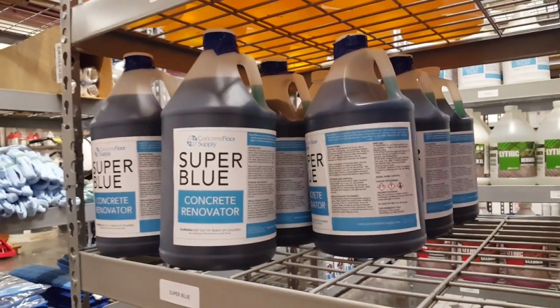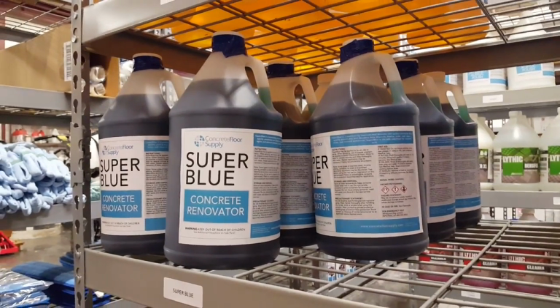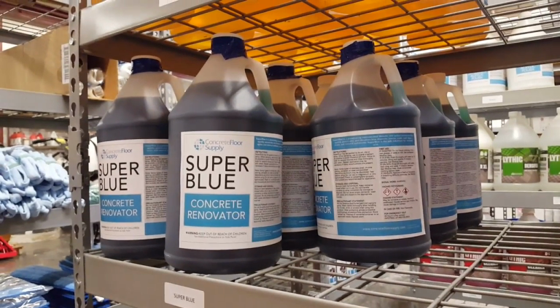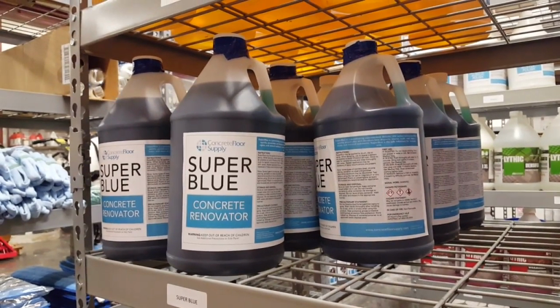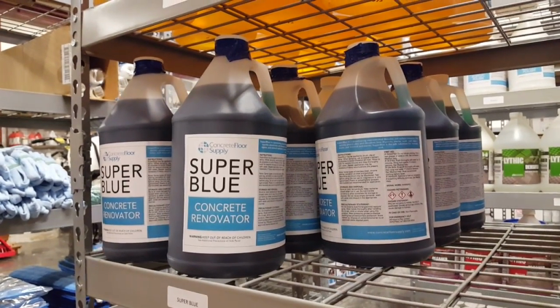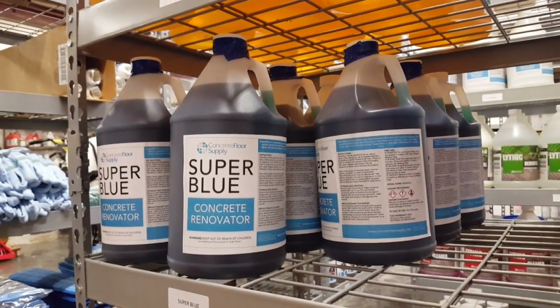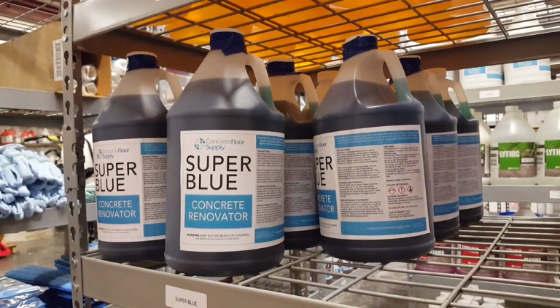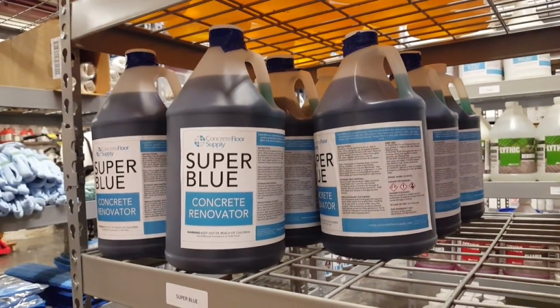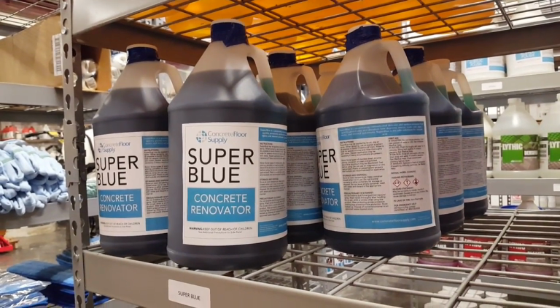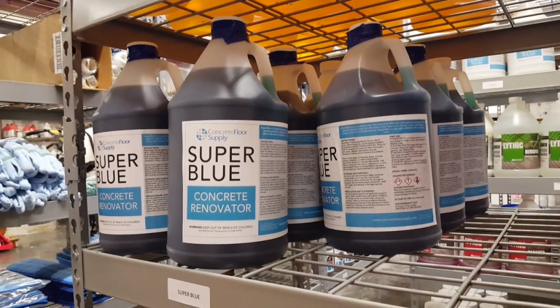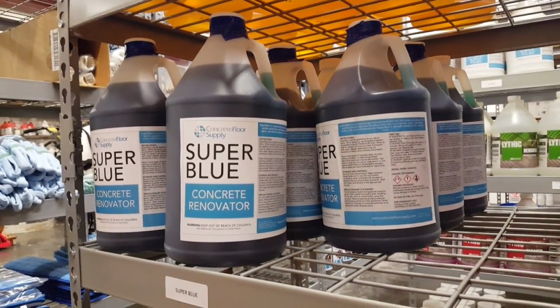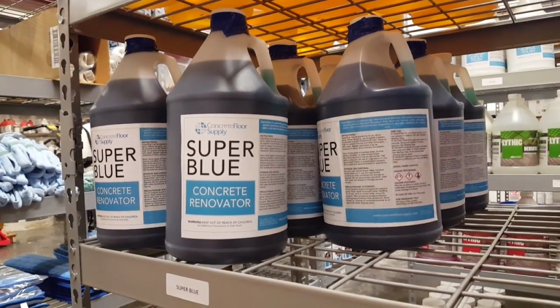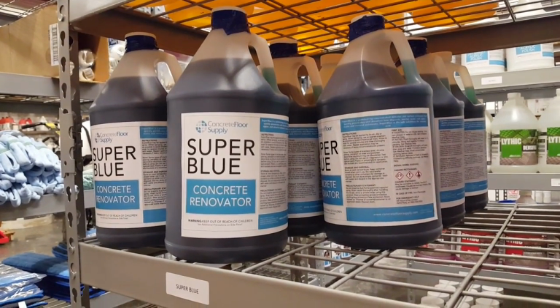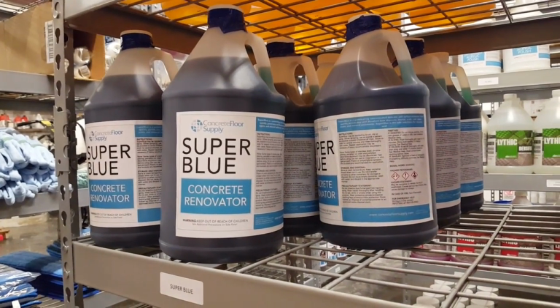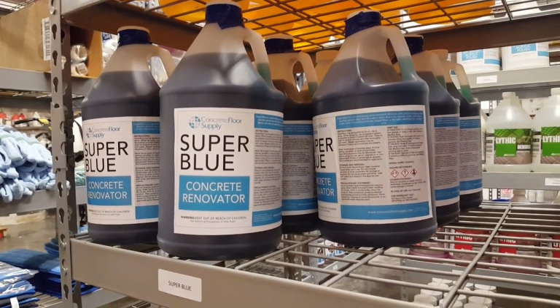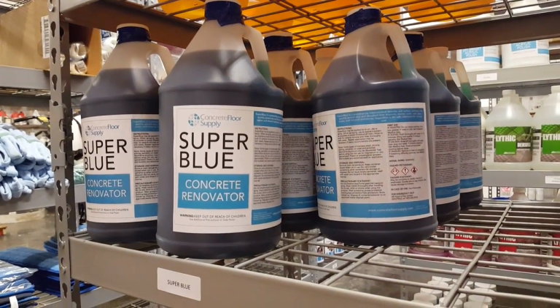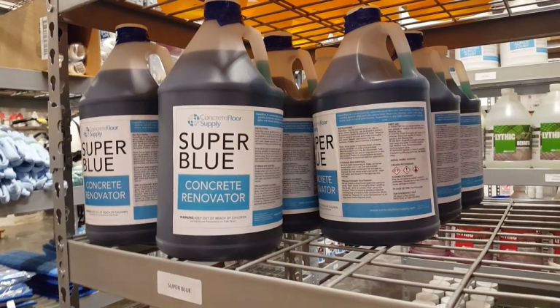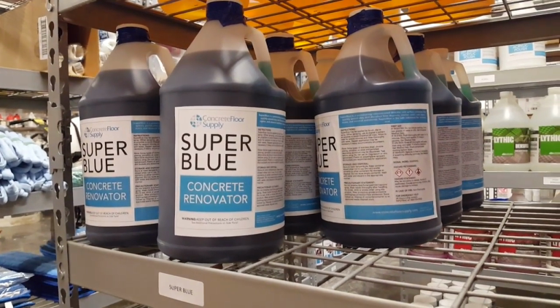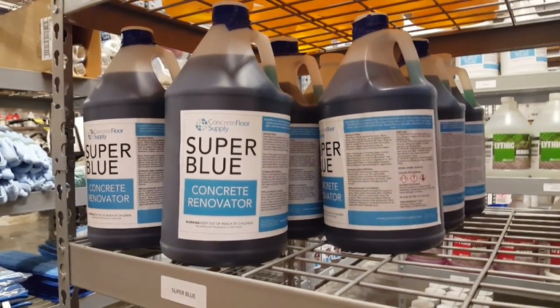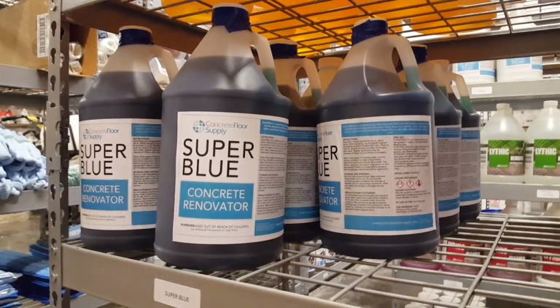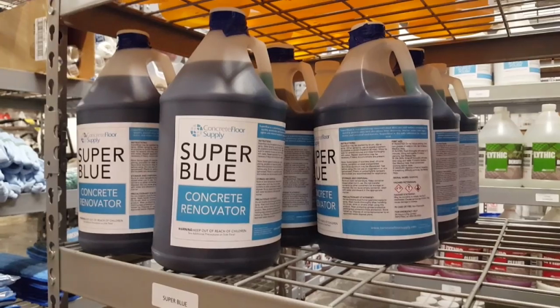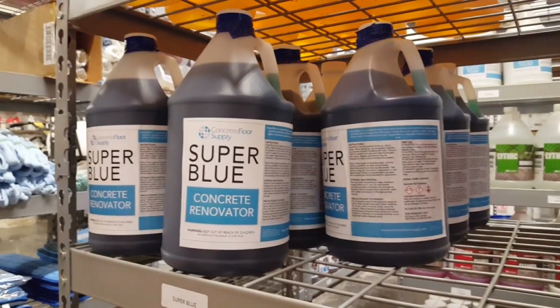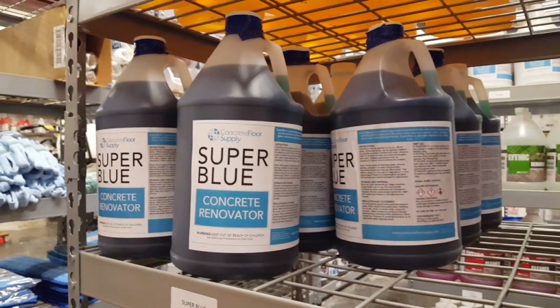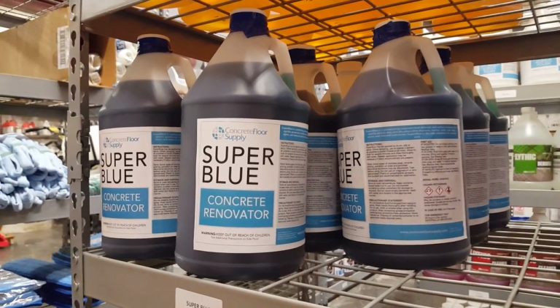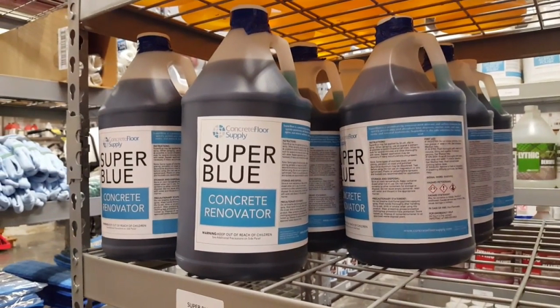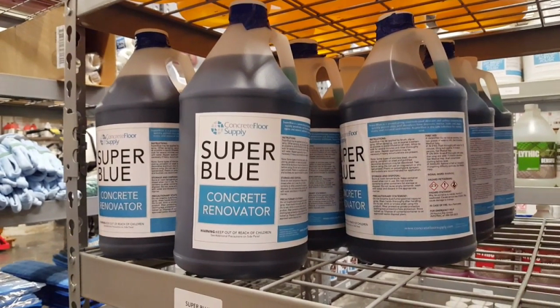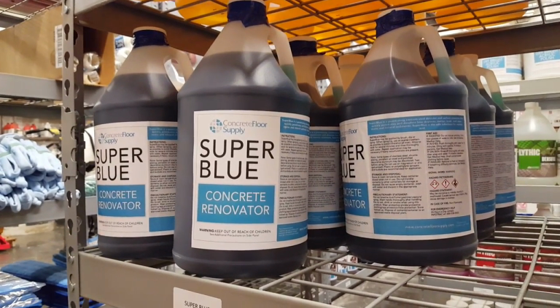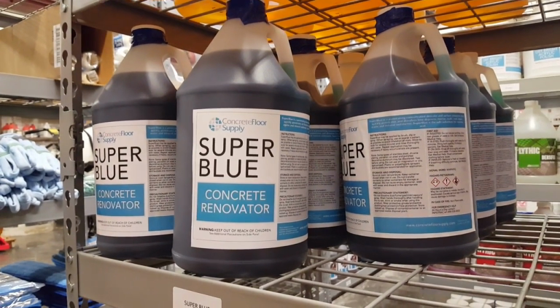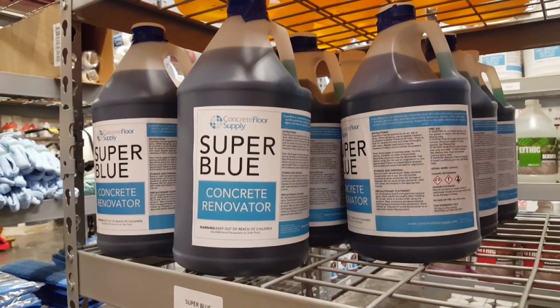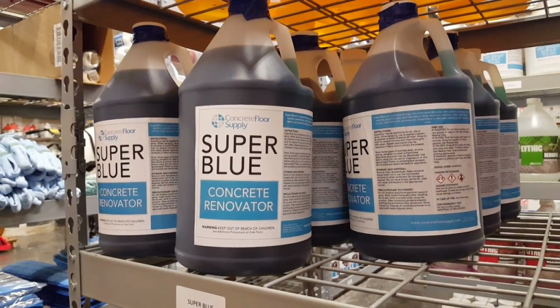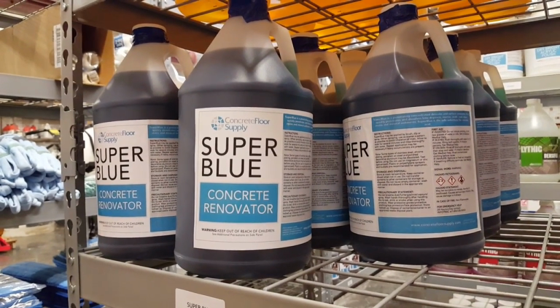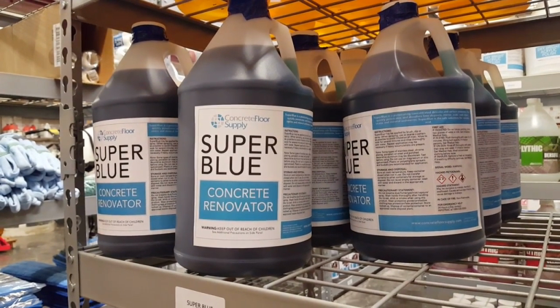That's Super Blue Concrete Renovator, available at ConcreteFloorSupply.com.